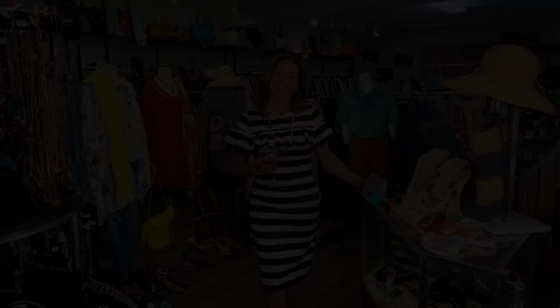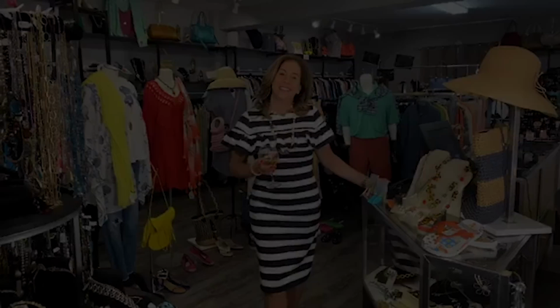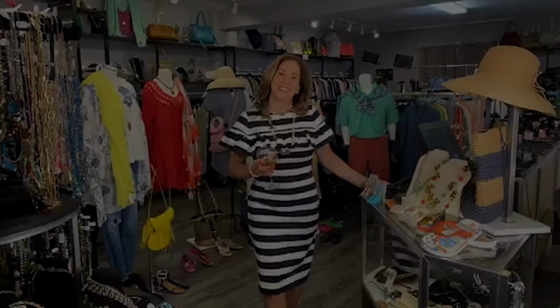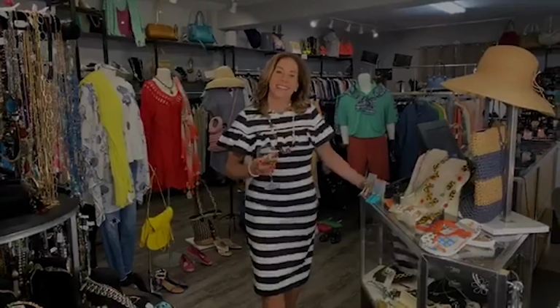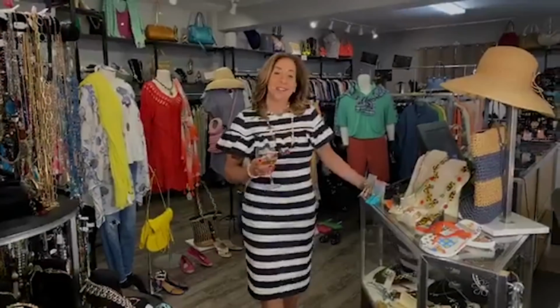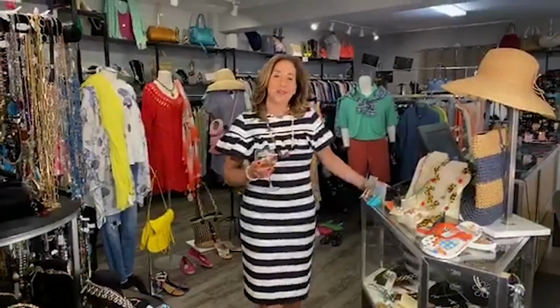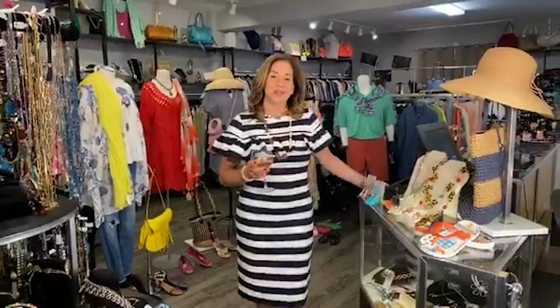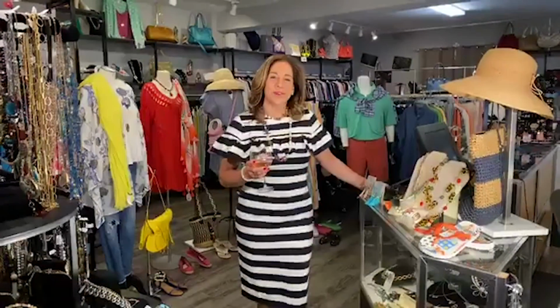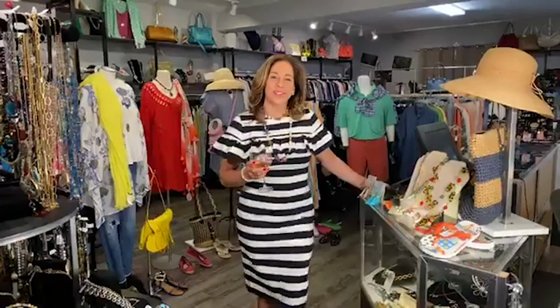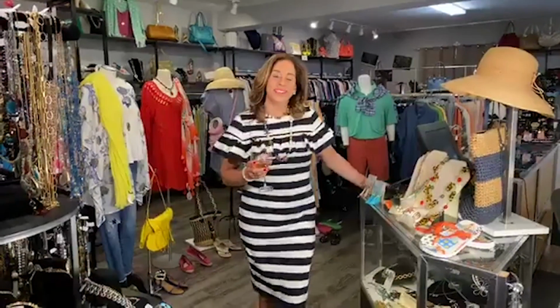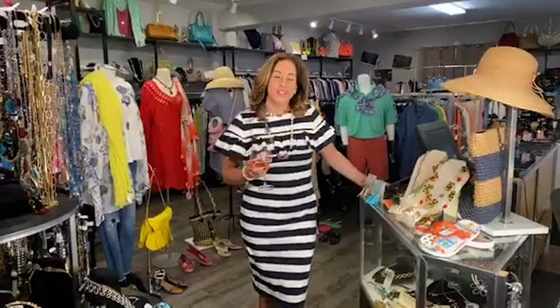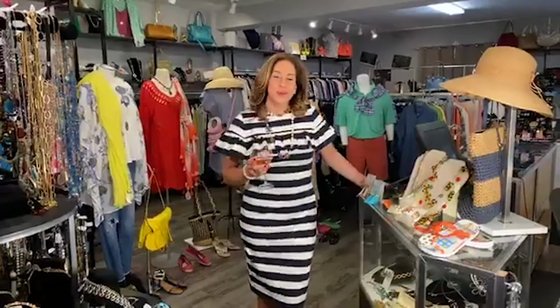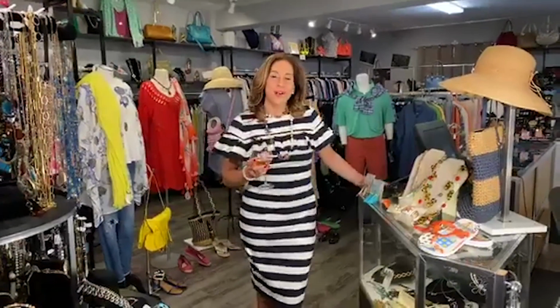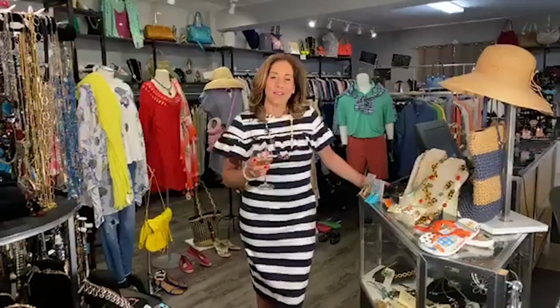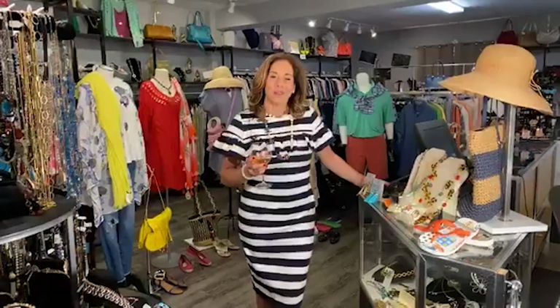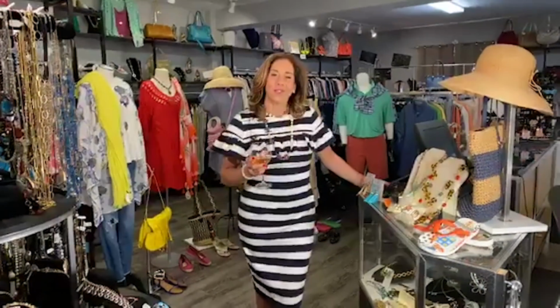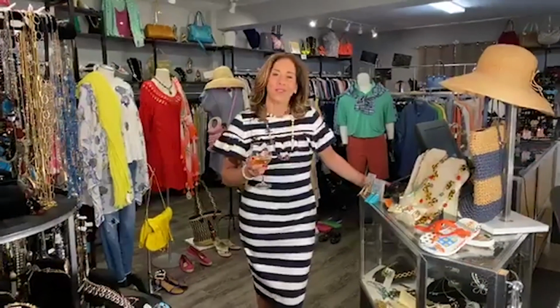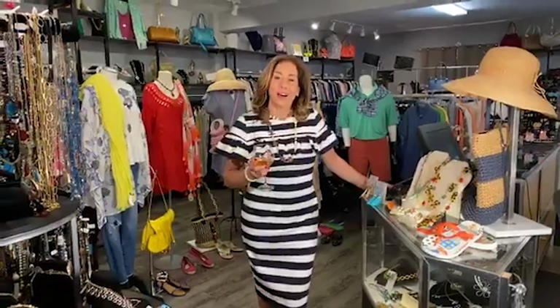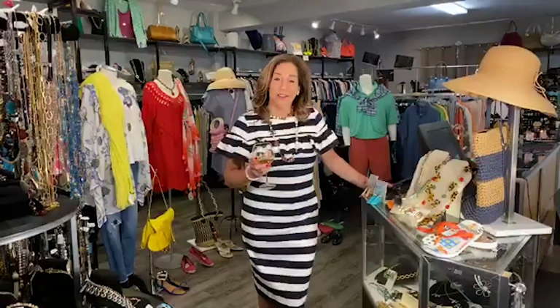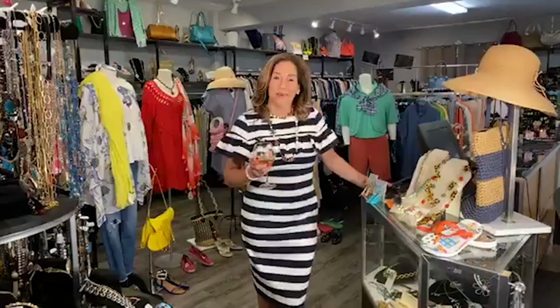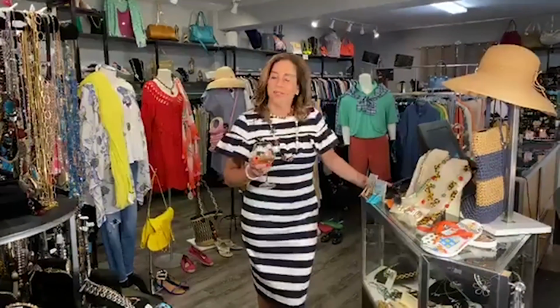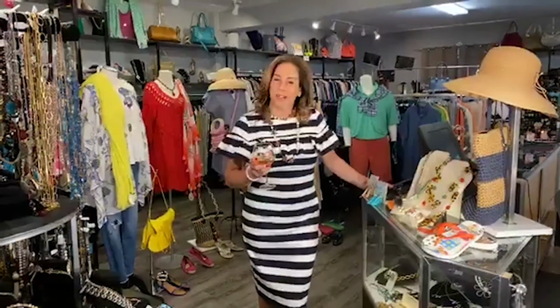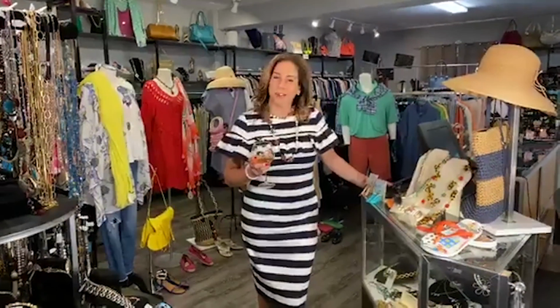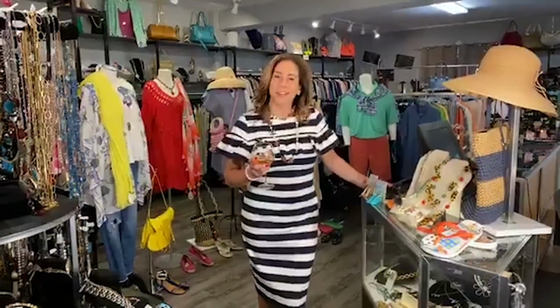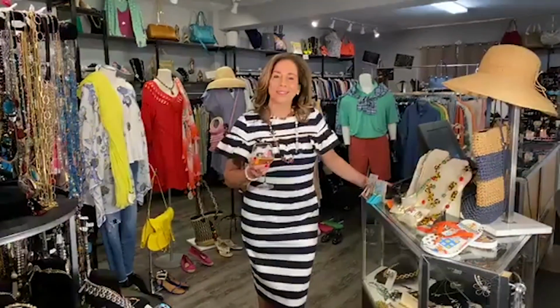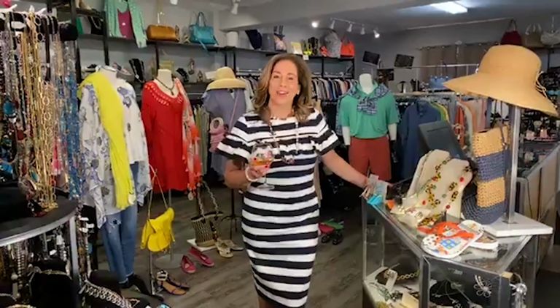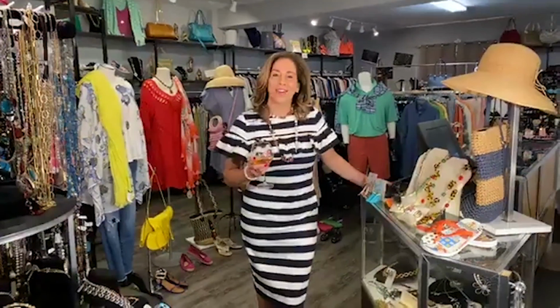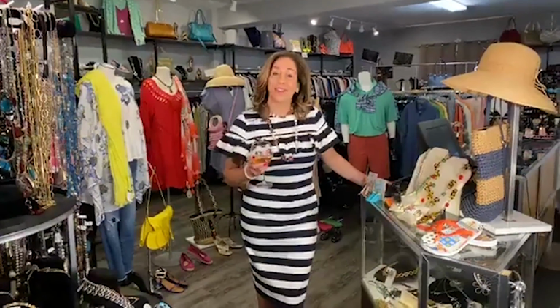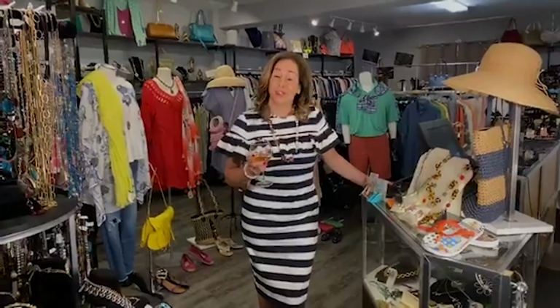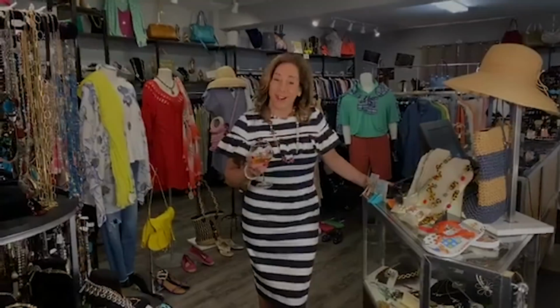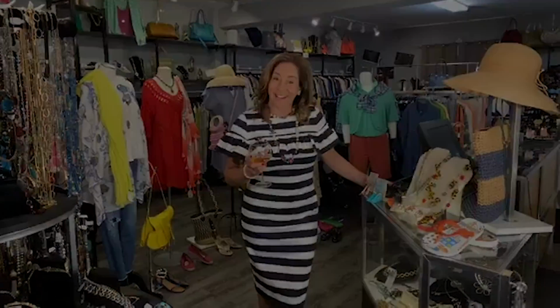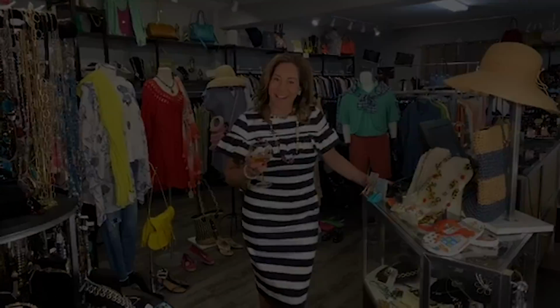Hello everyone. Welcome to live from Designer Consigner. It's Friday night.